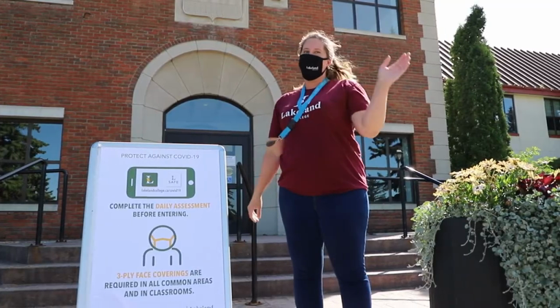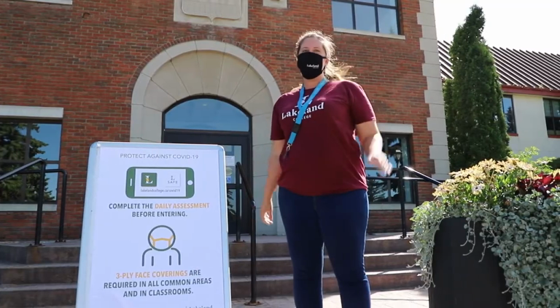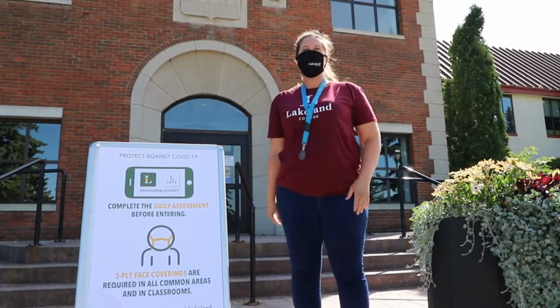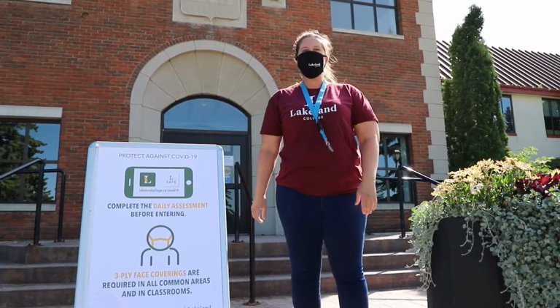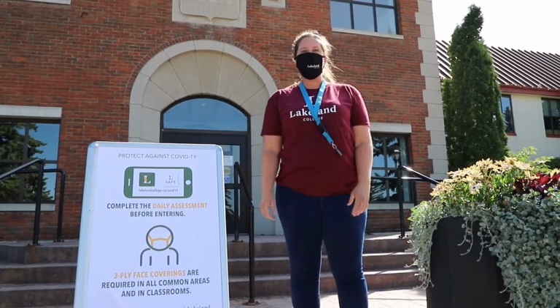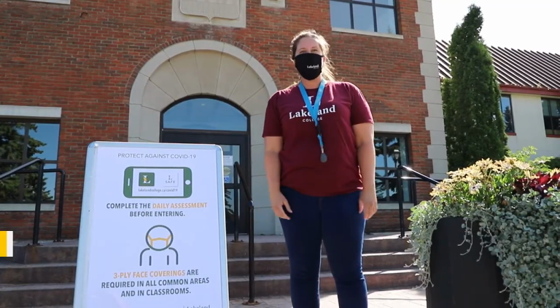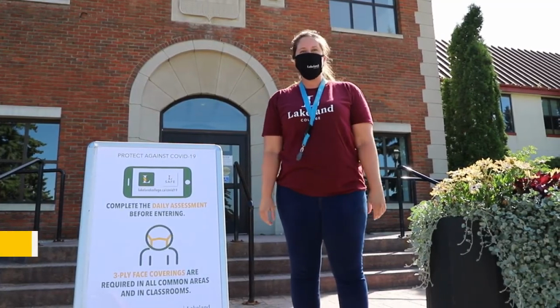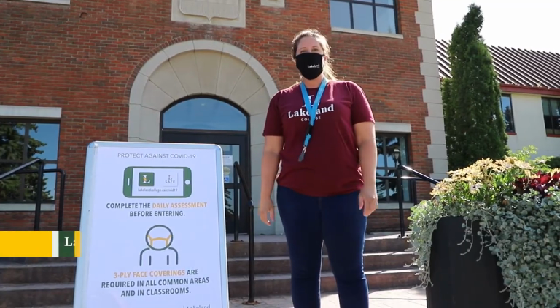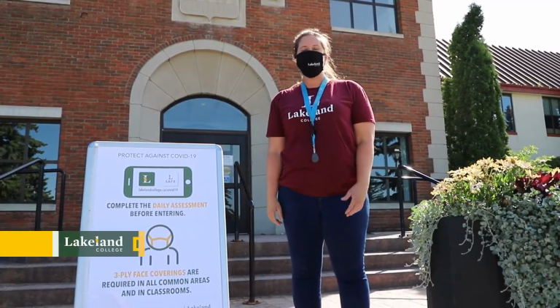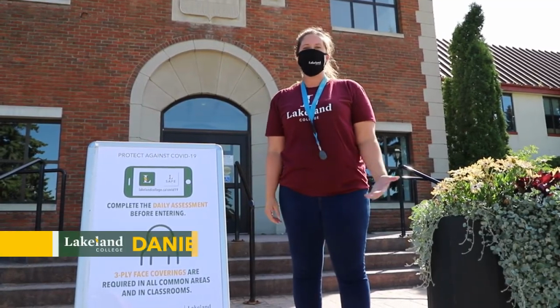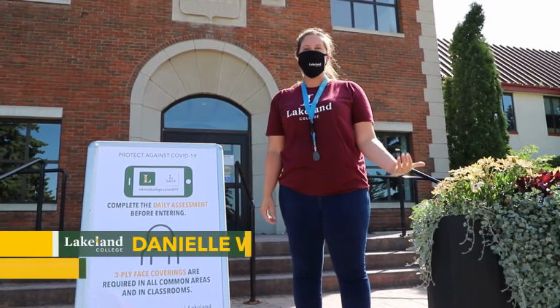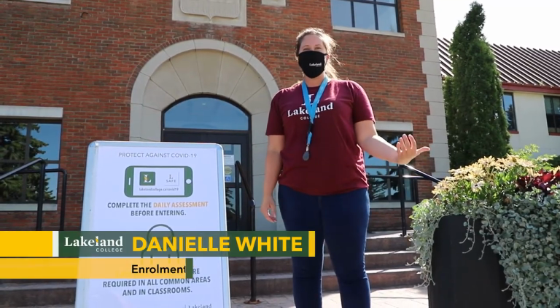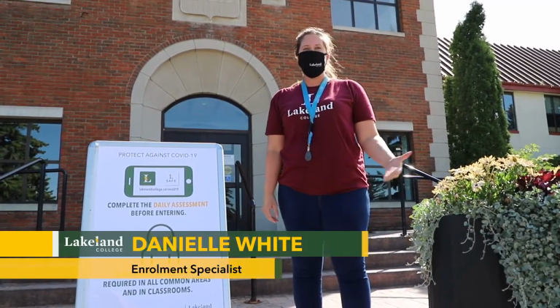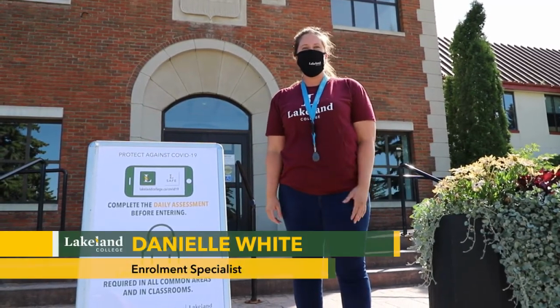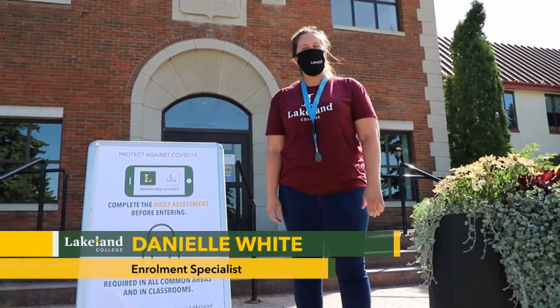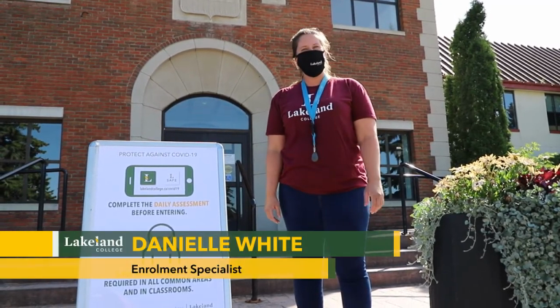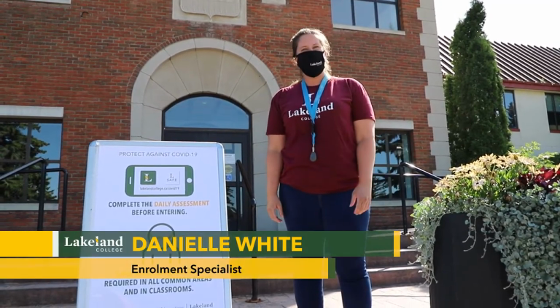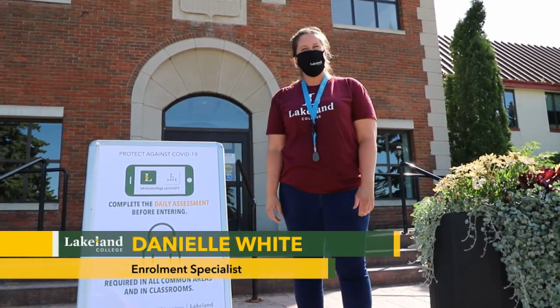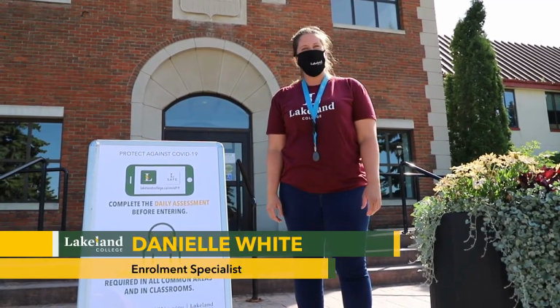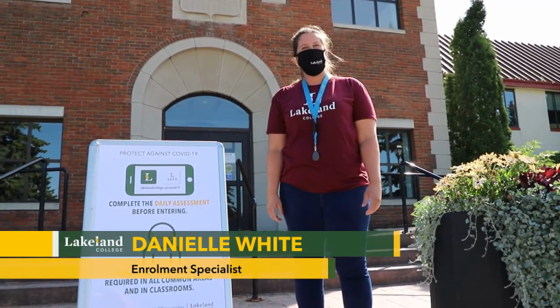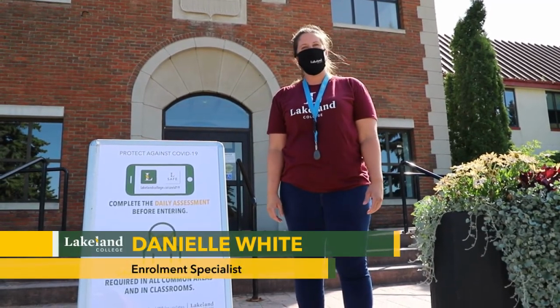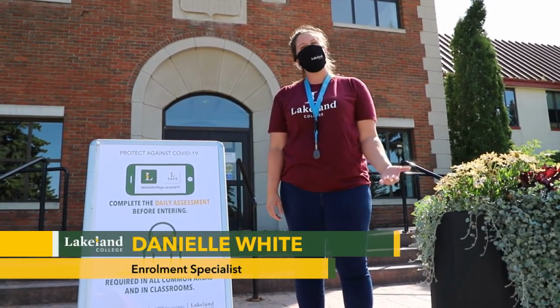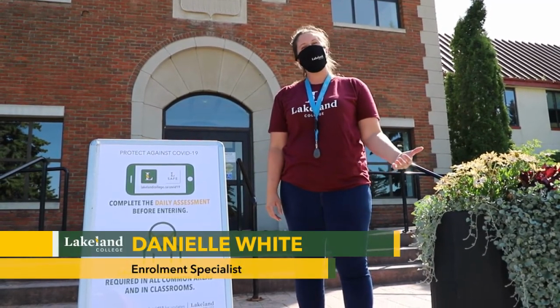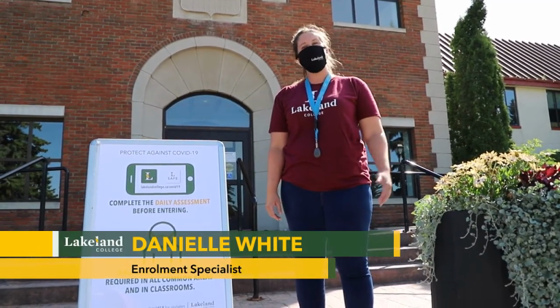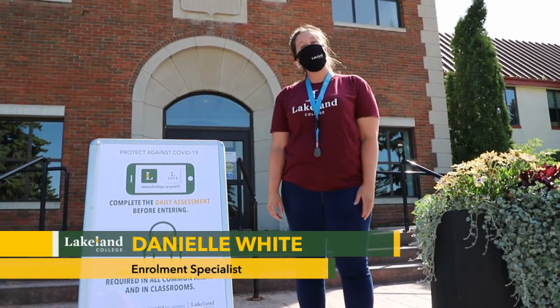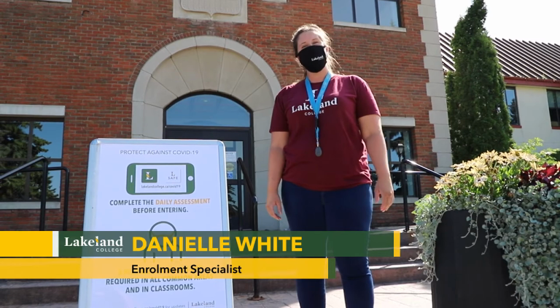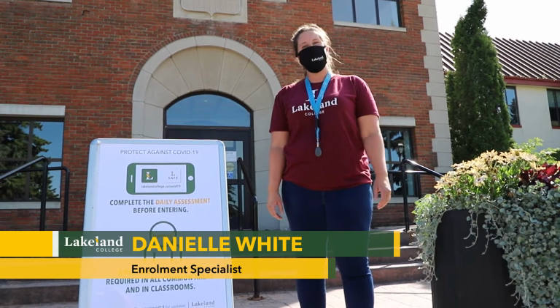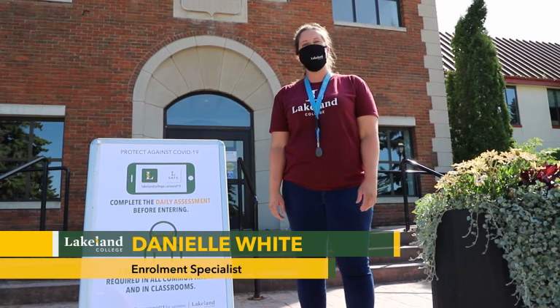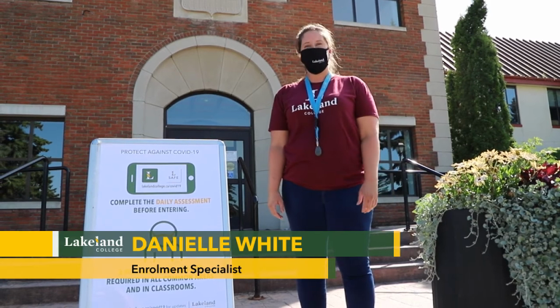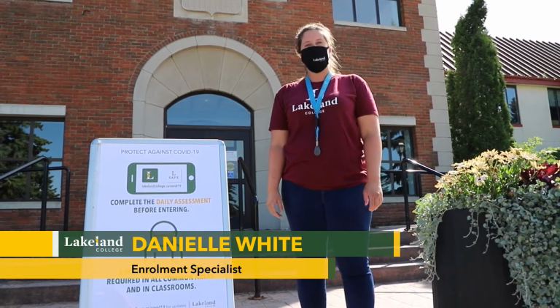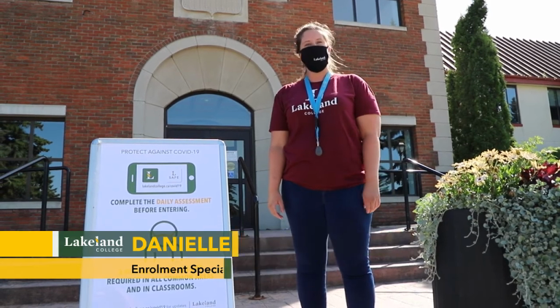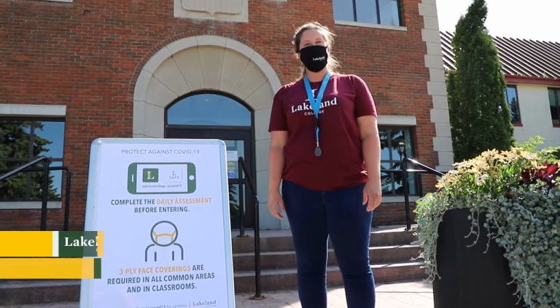Hi, welcome to Lakeland College. I'm Danielle White, I'm an enrollment specialist, and I'm here to take you on a tour of Lakeland College.